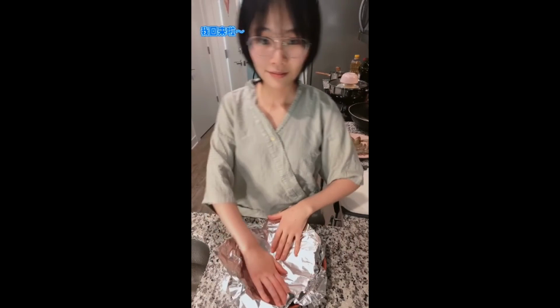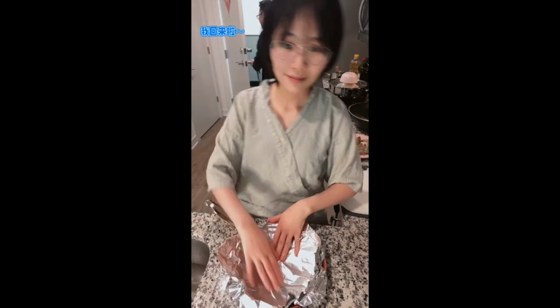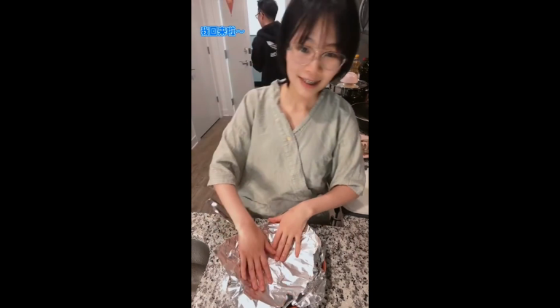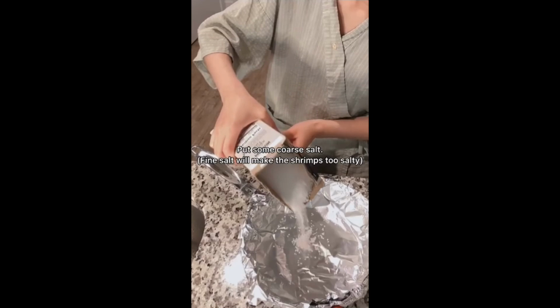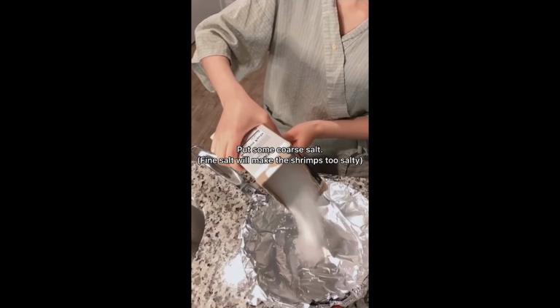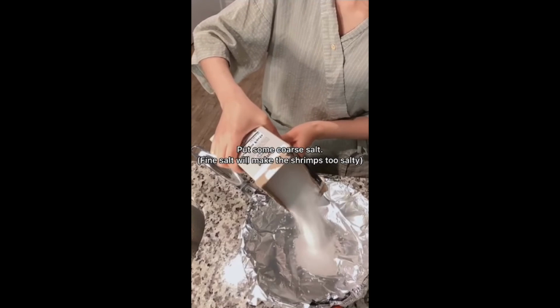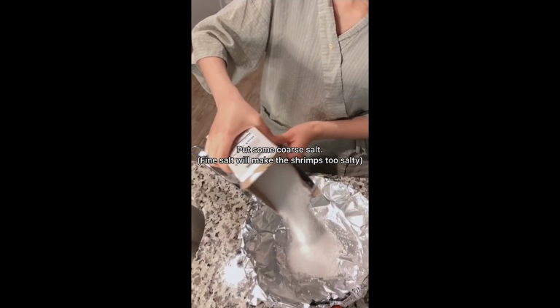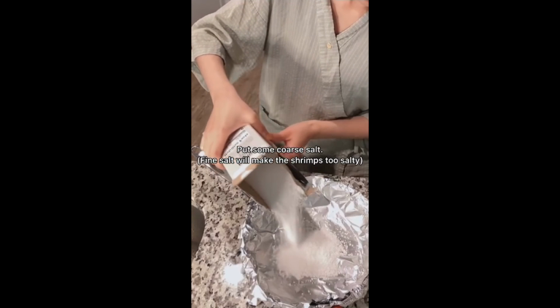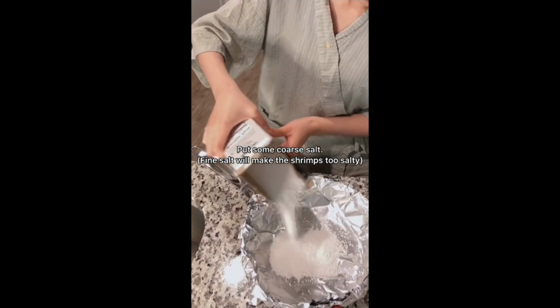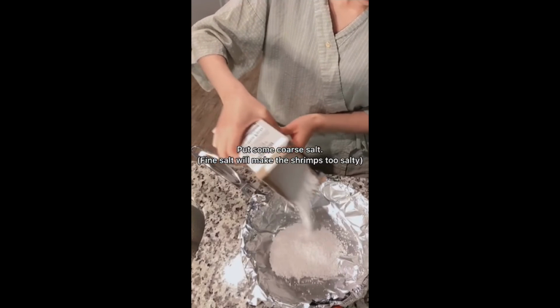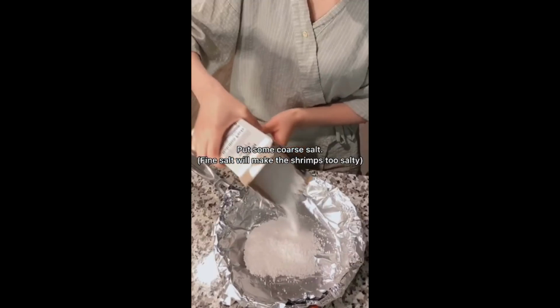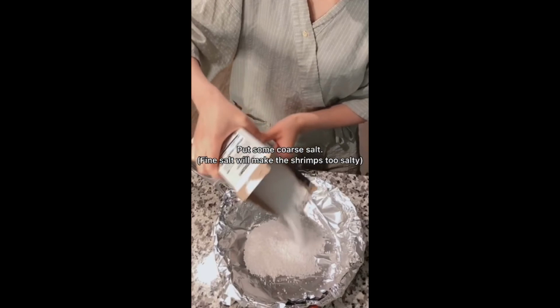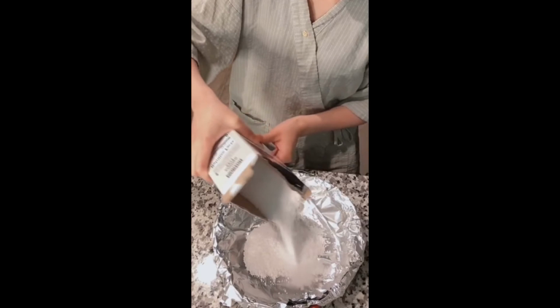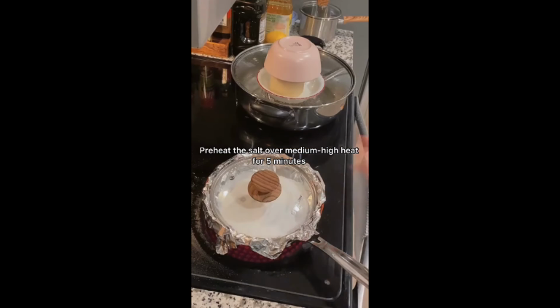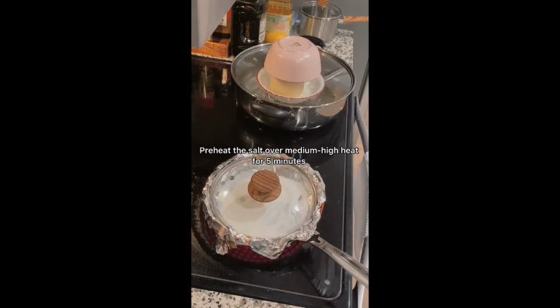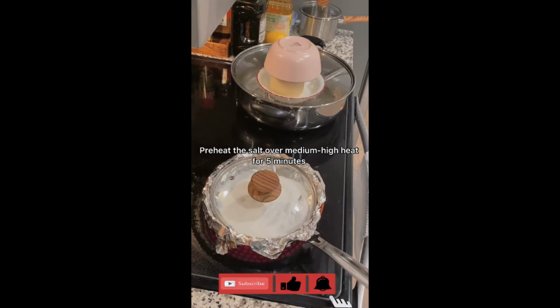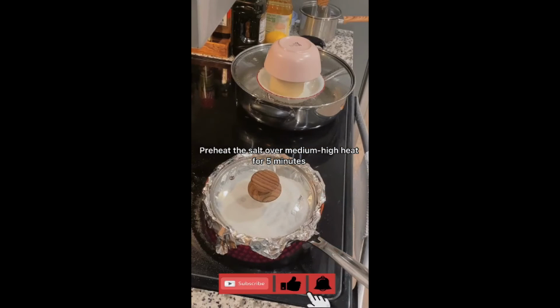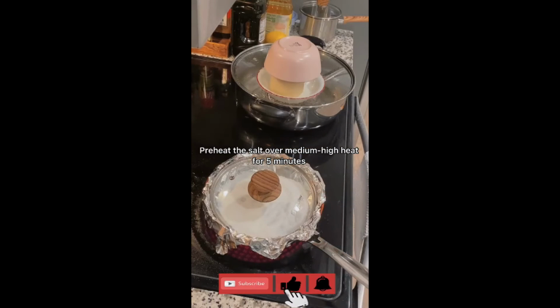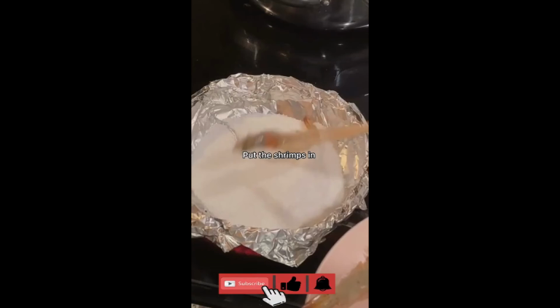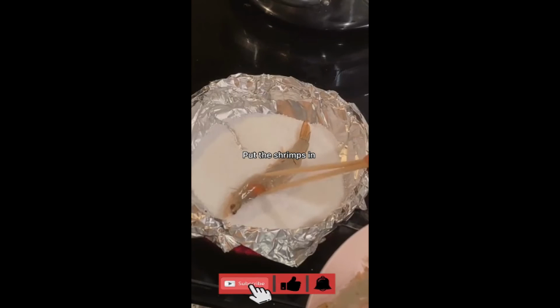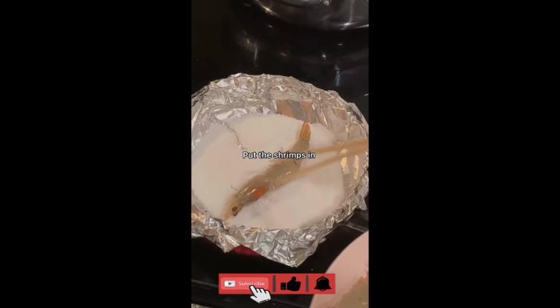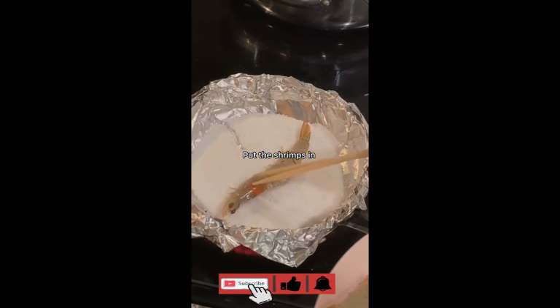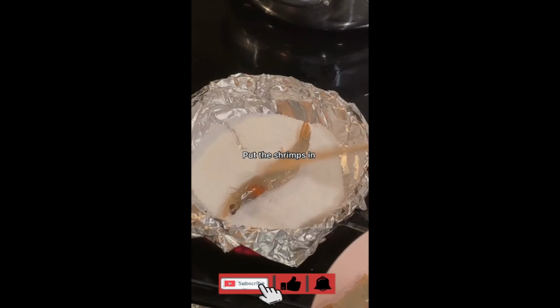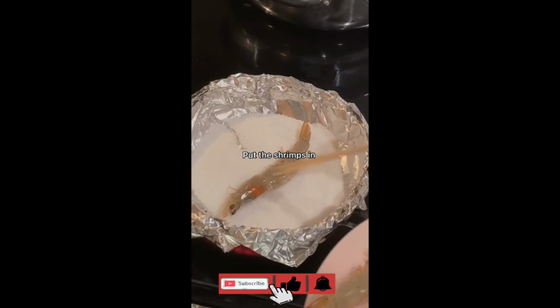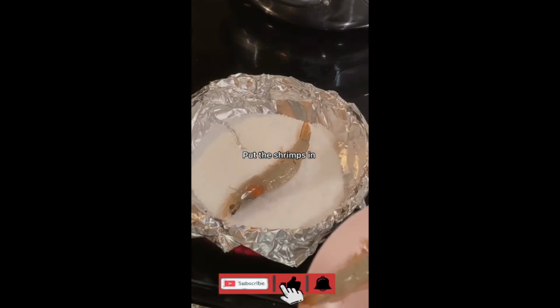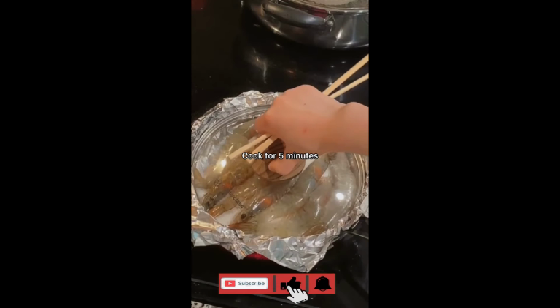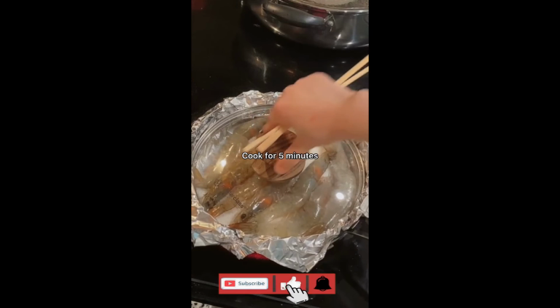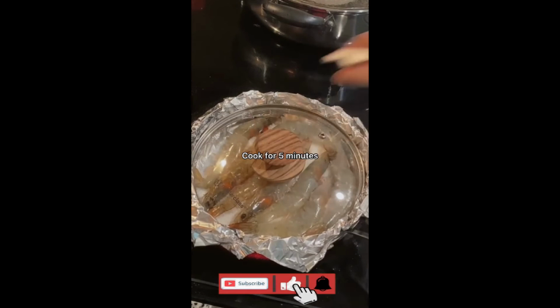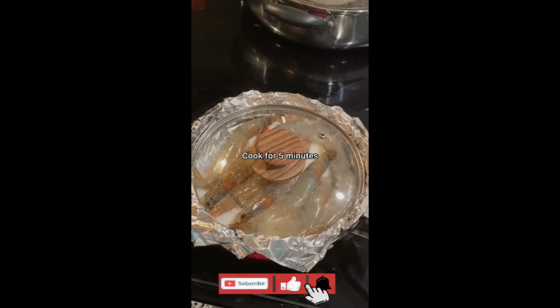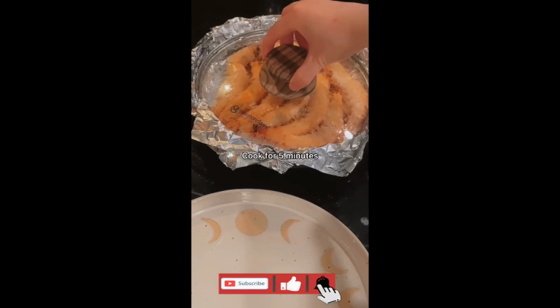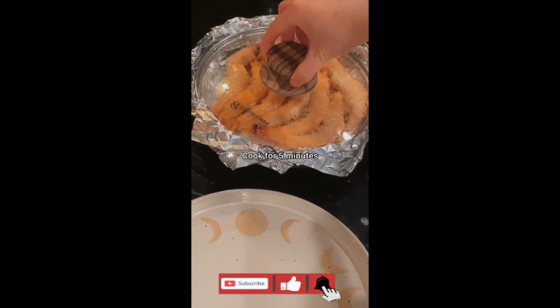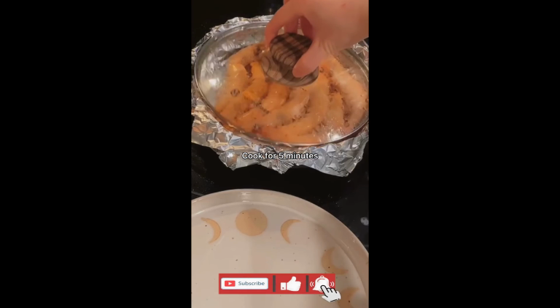Put some coarse salt. Put the shrimps in. Cook for 5 minutes.